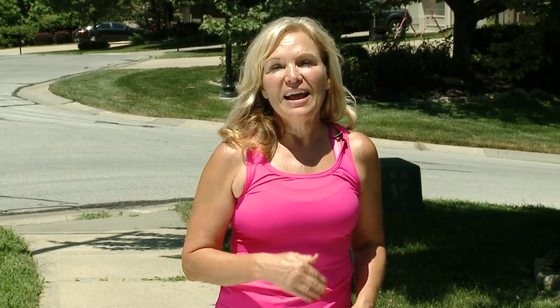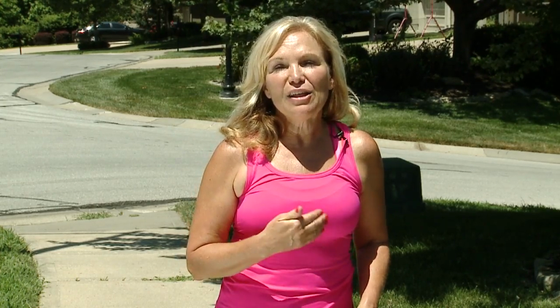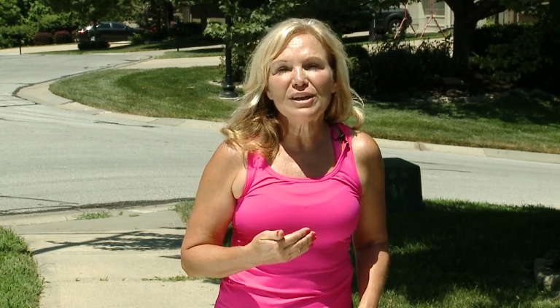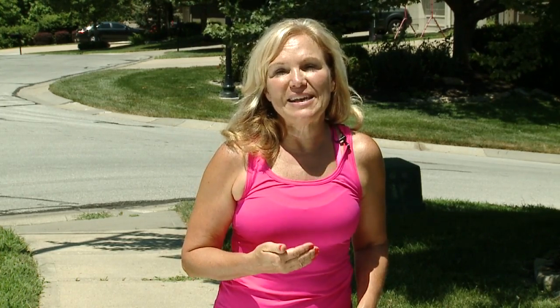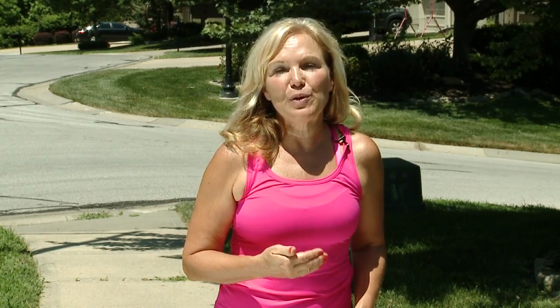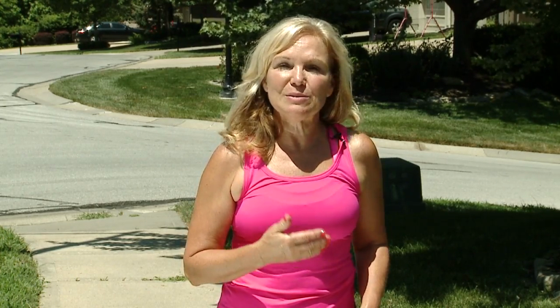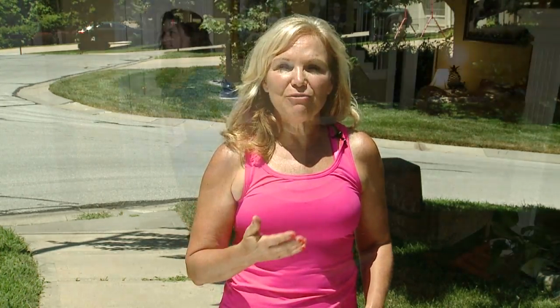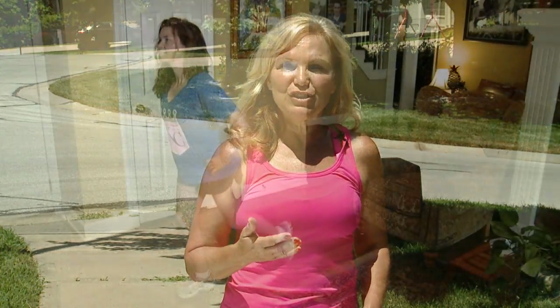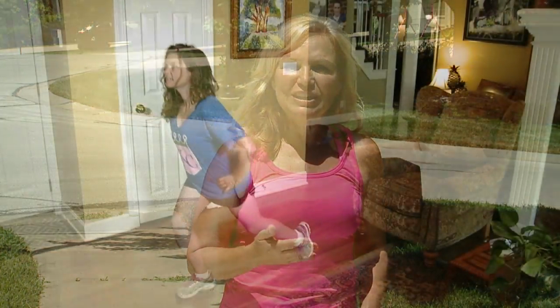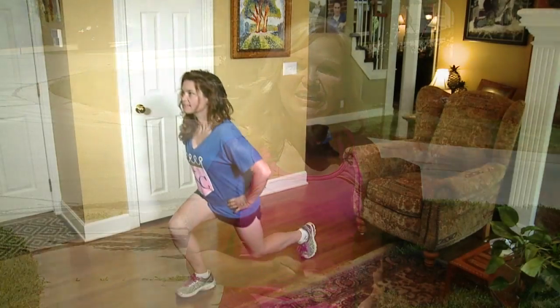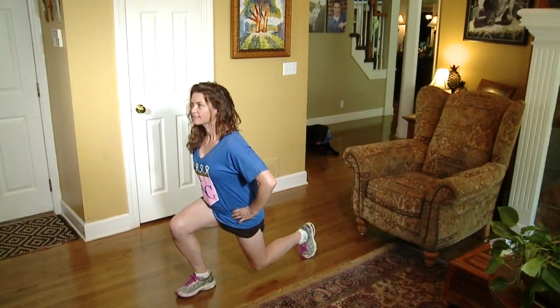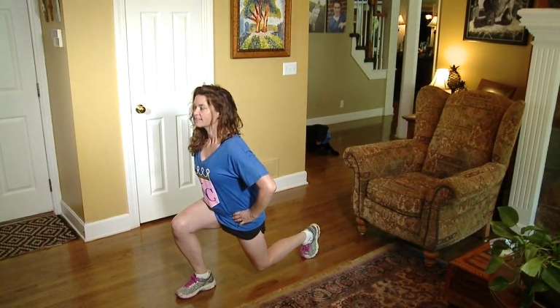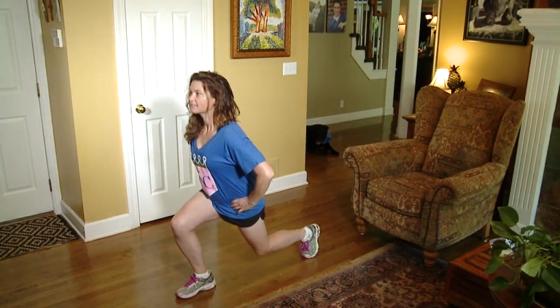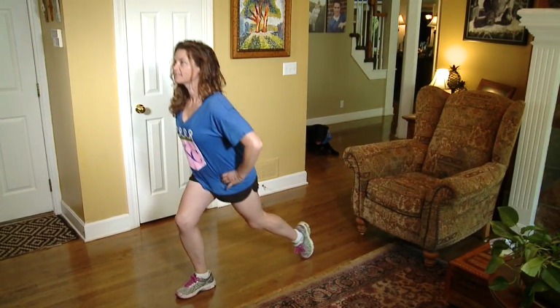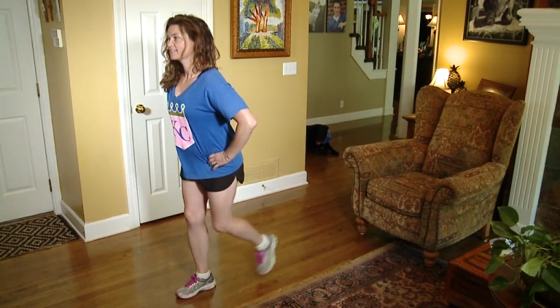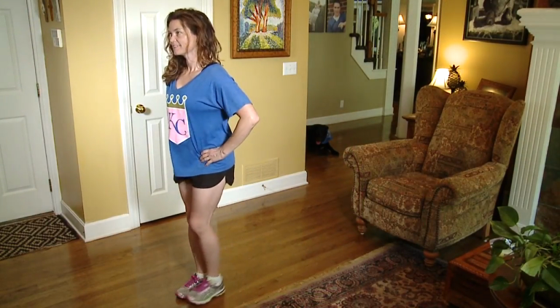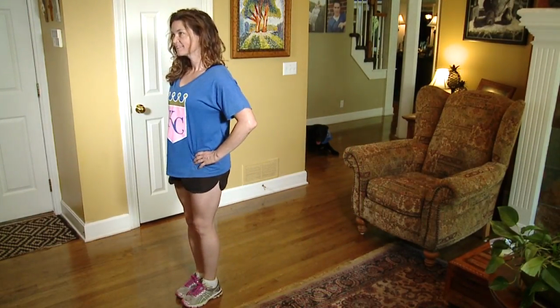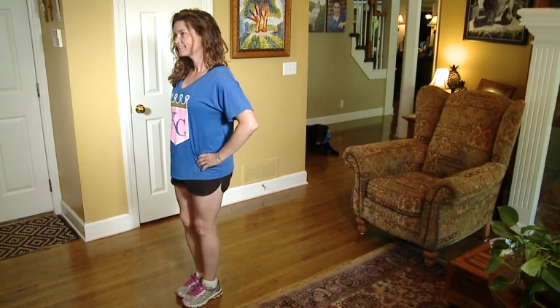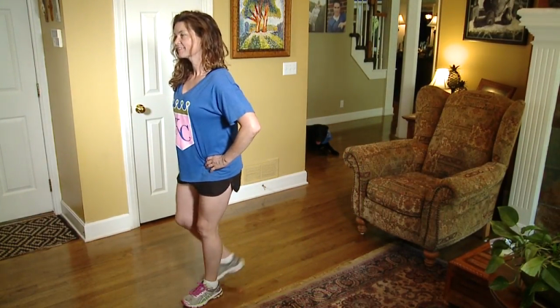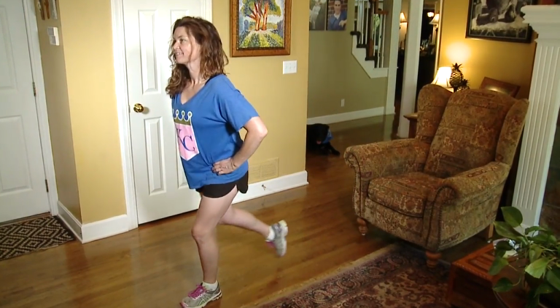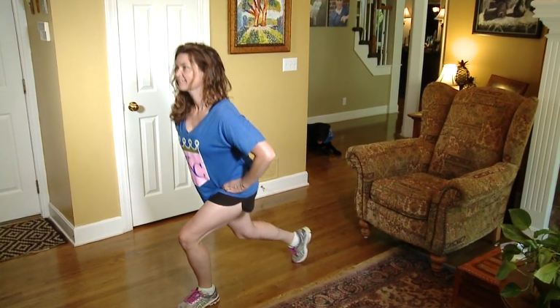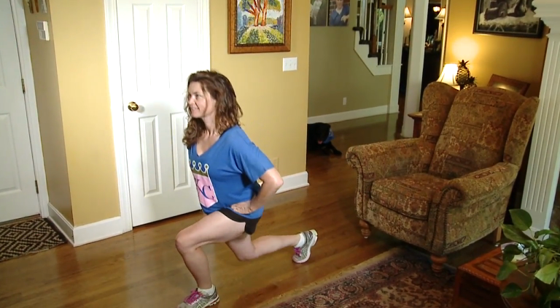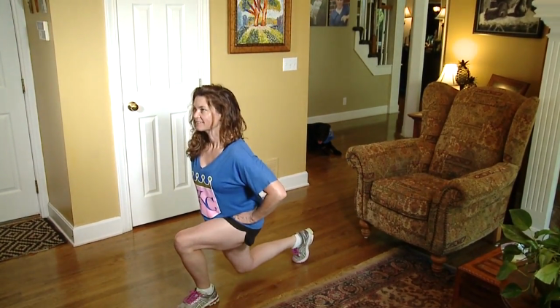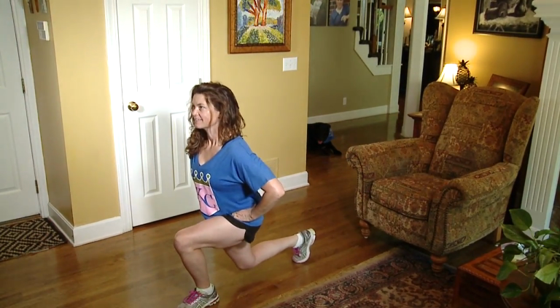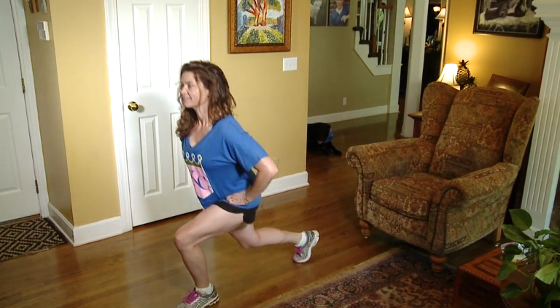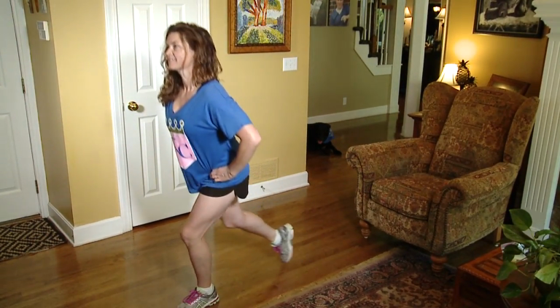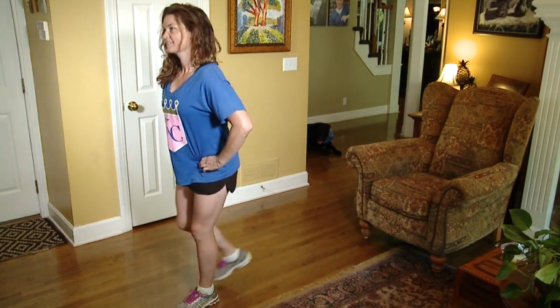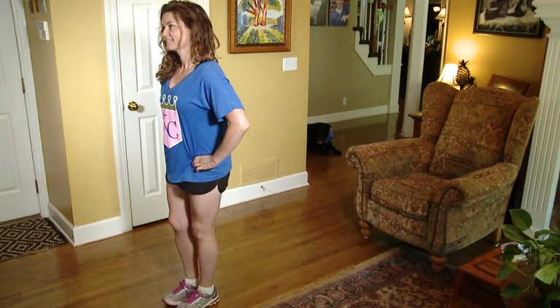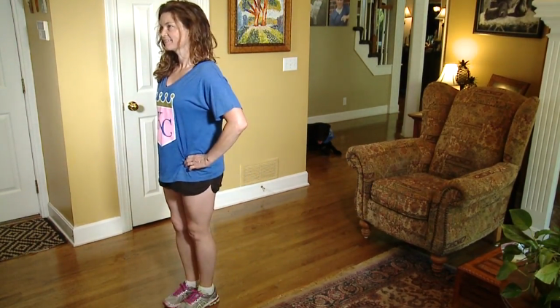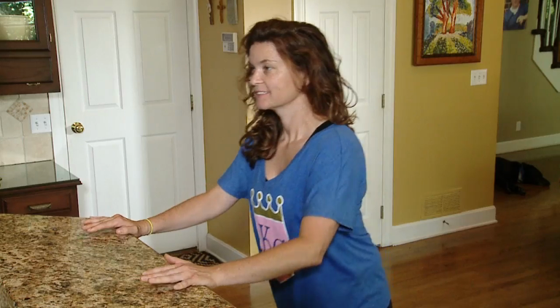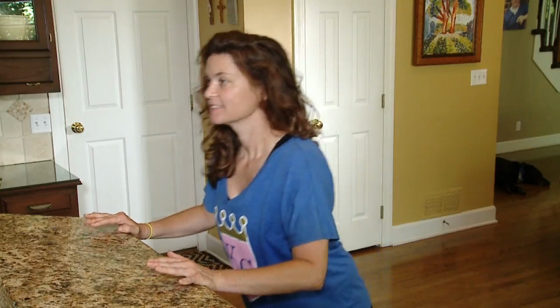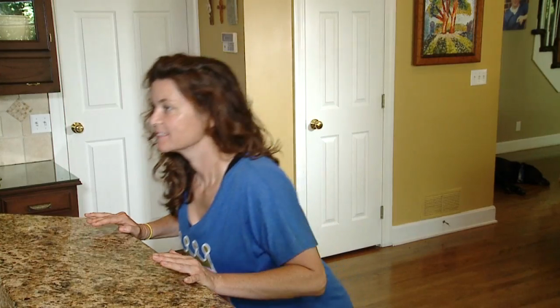Another example is my friend Janine — she finds 10 minutes in her day to do simple exercises that can be done anywhere.